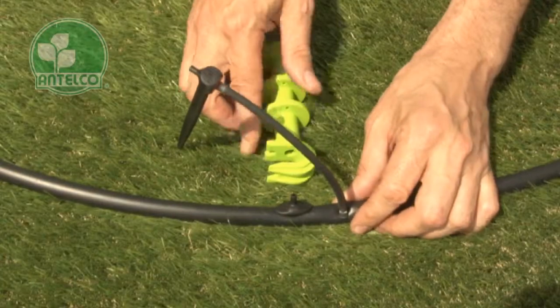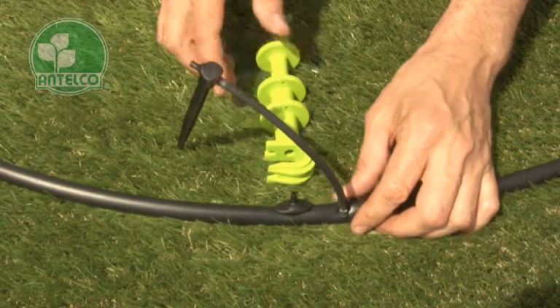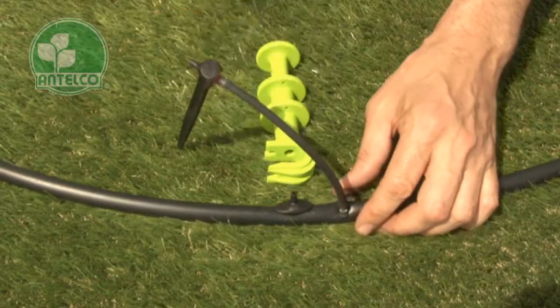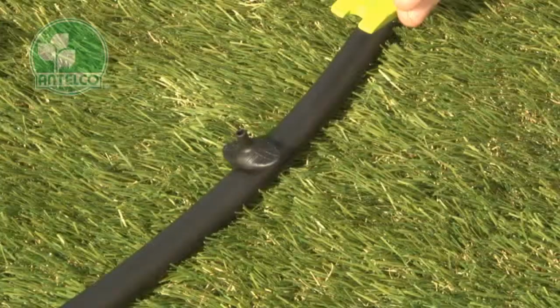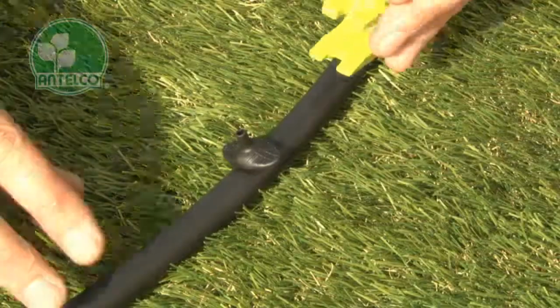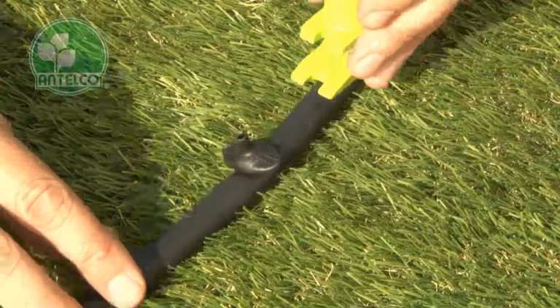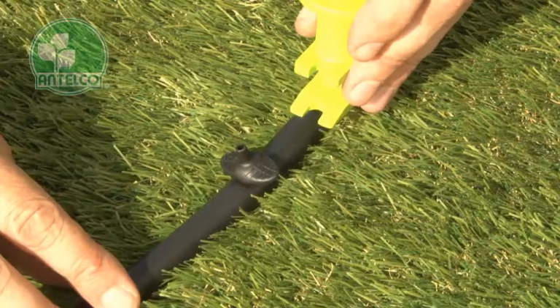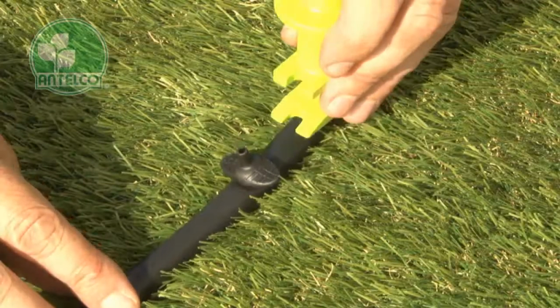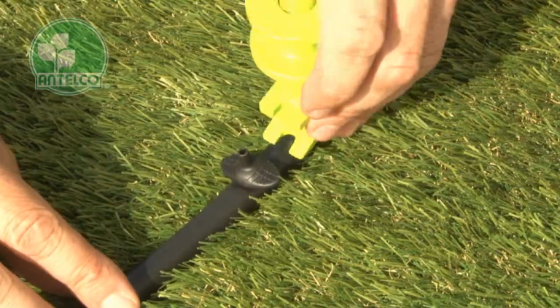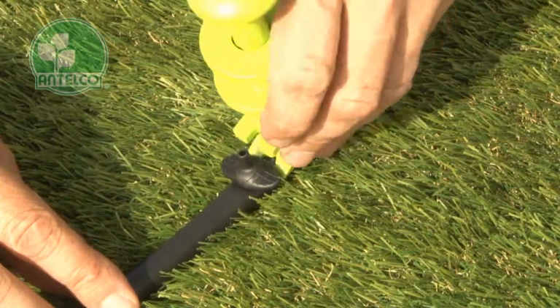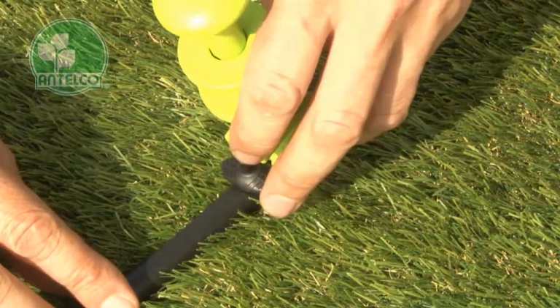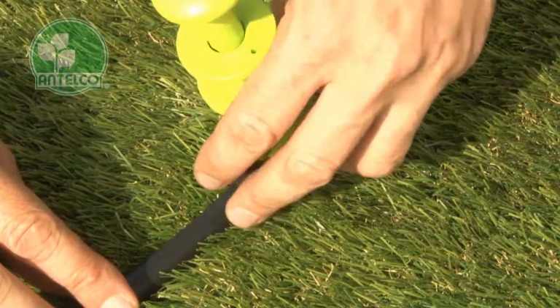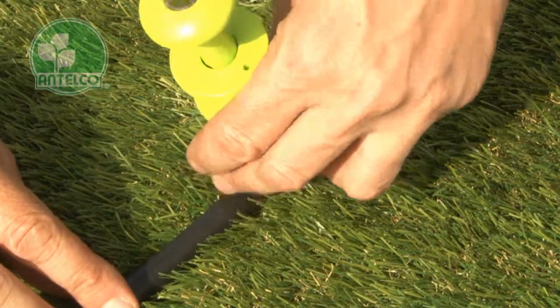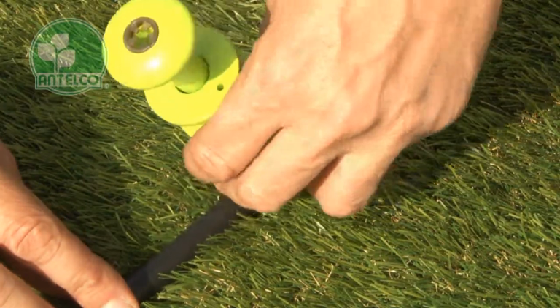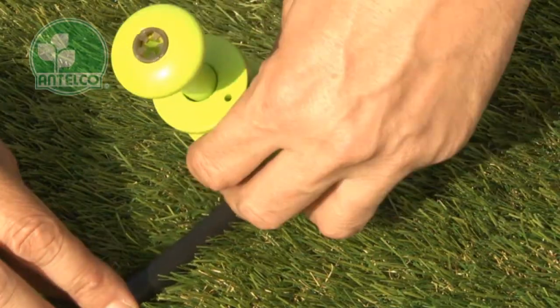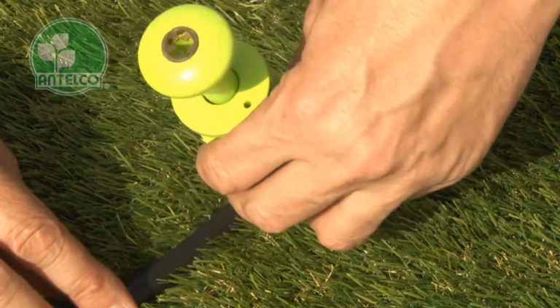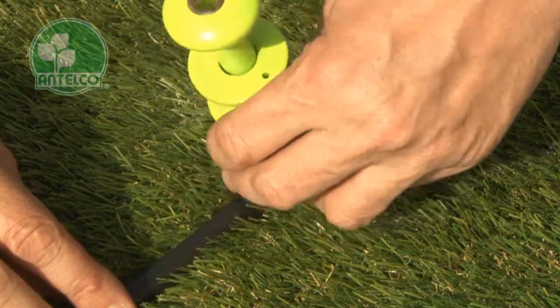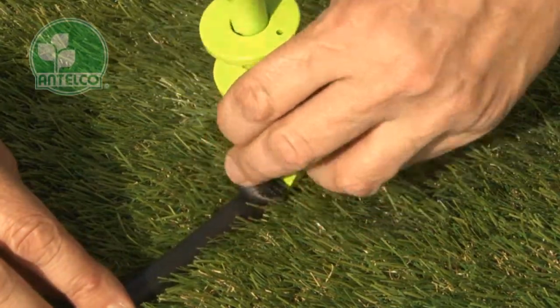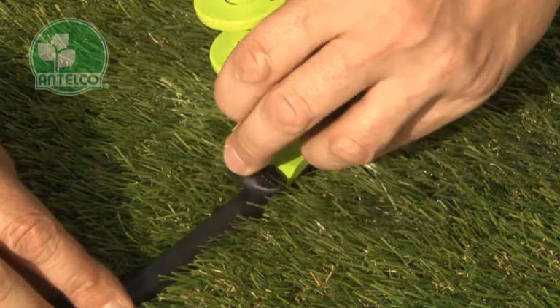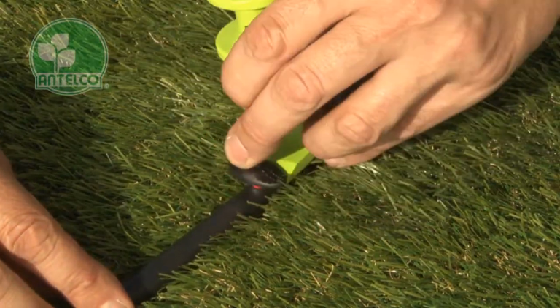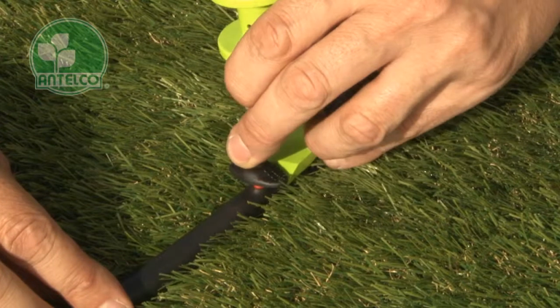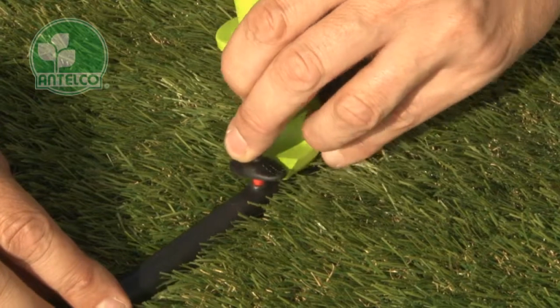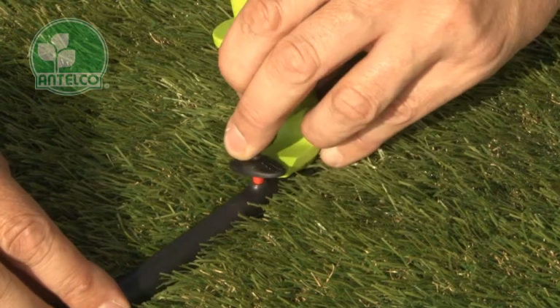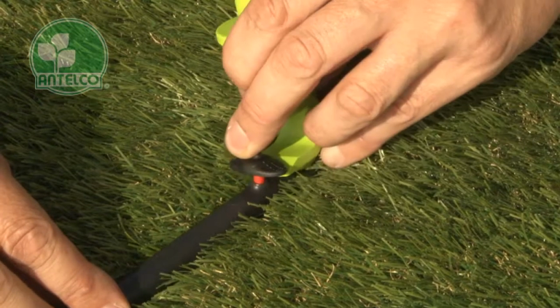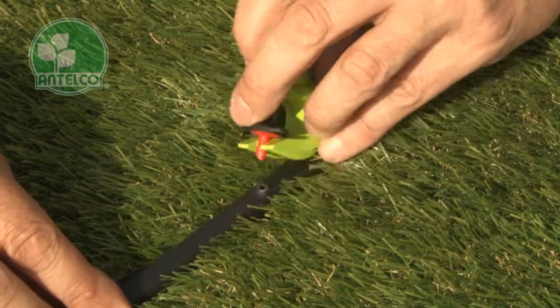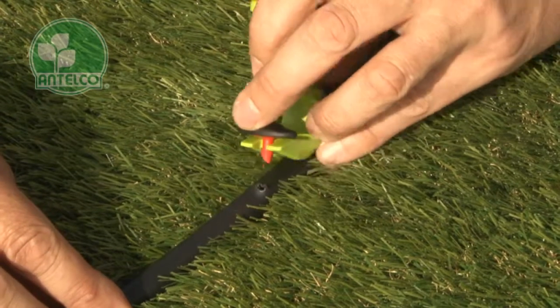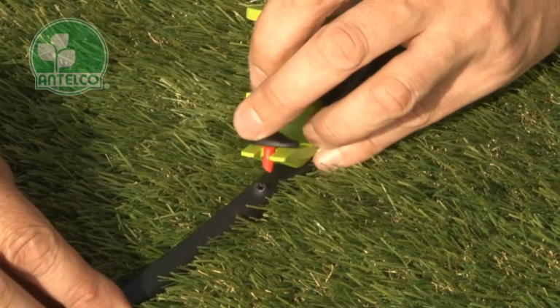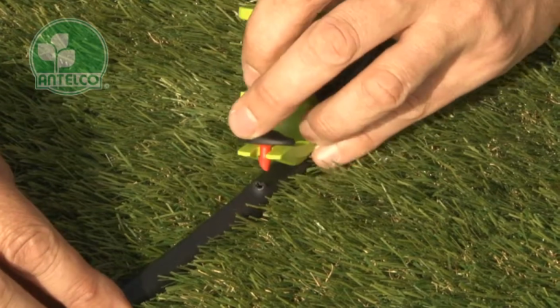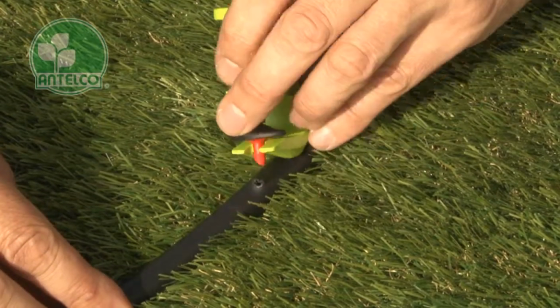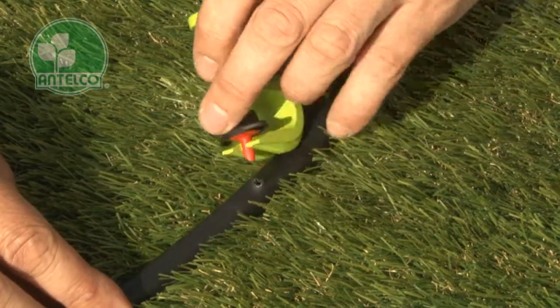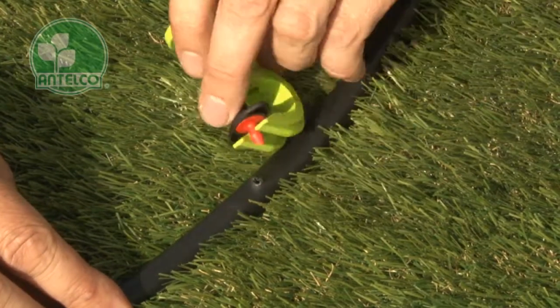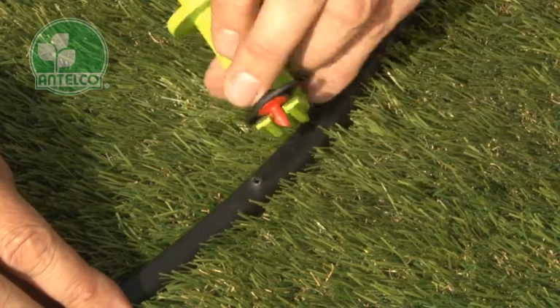To remove emitters, slide the slotted end of the pocket punch under the emitter and lever backwards.